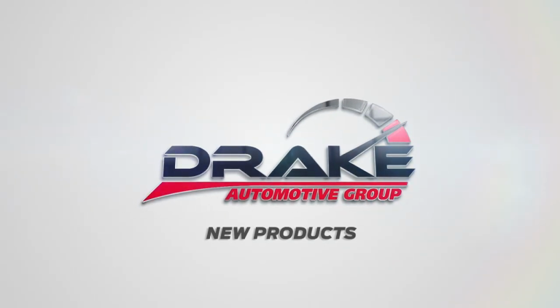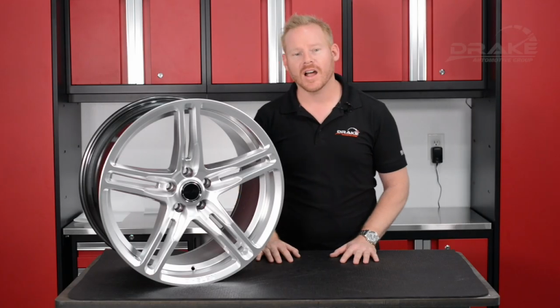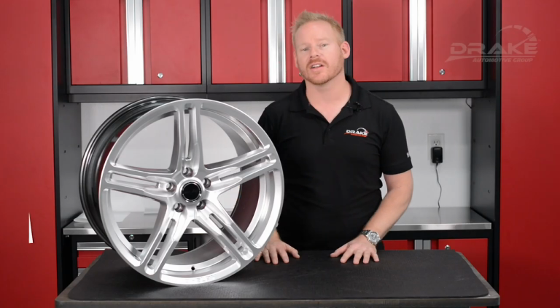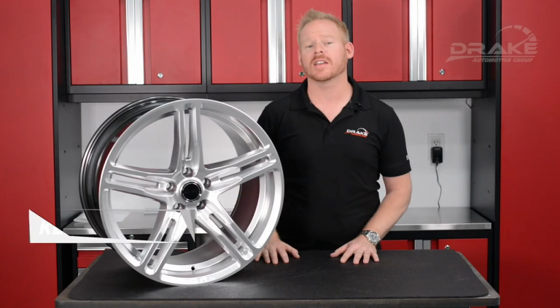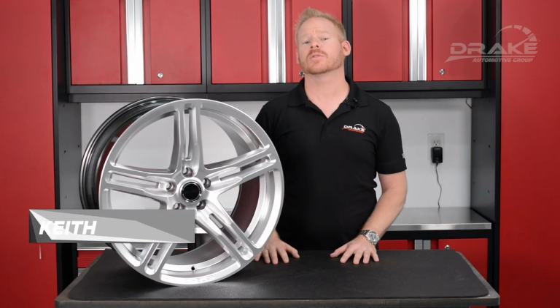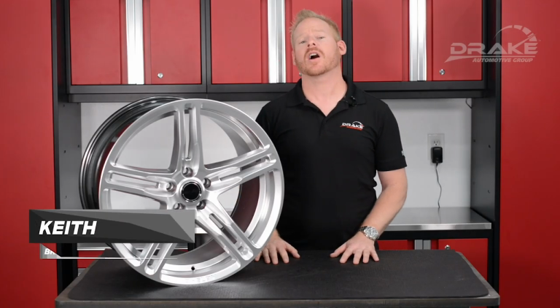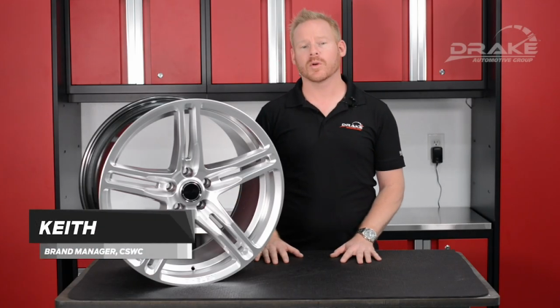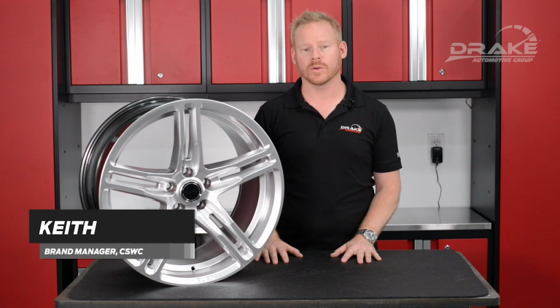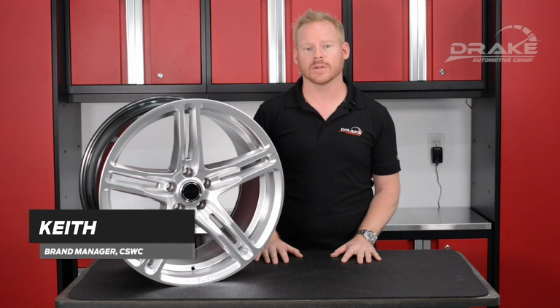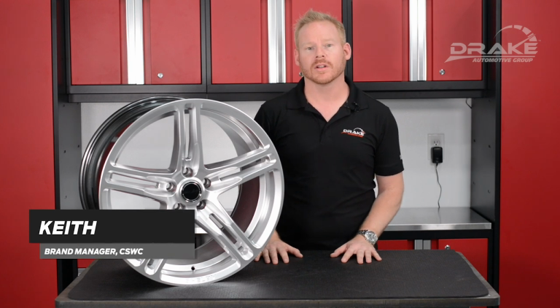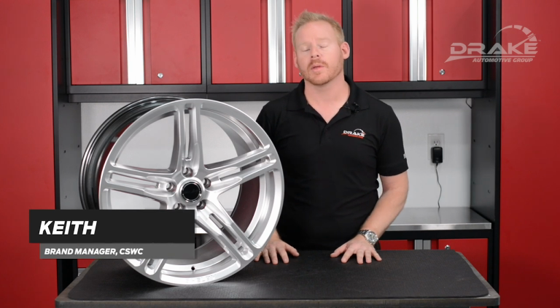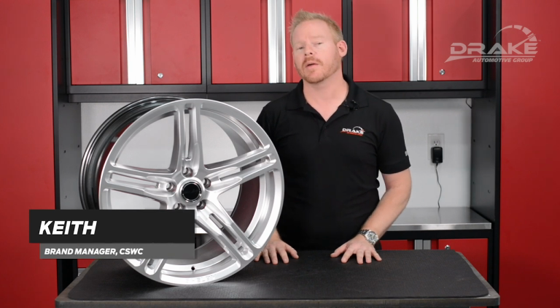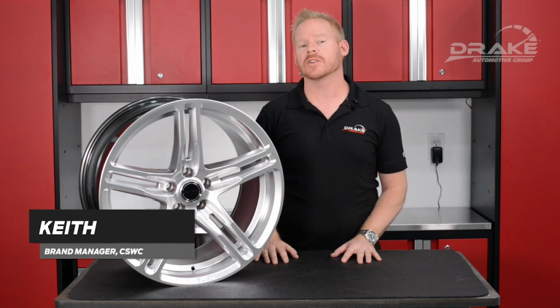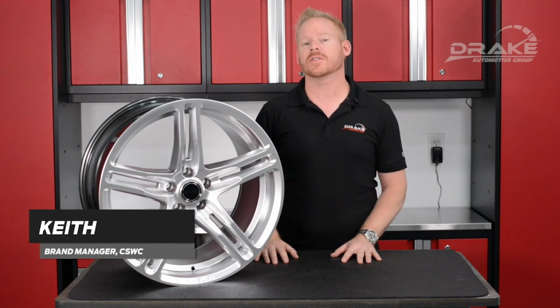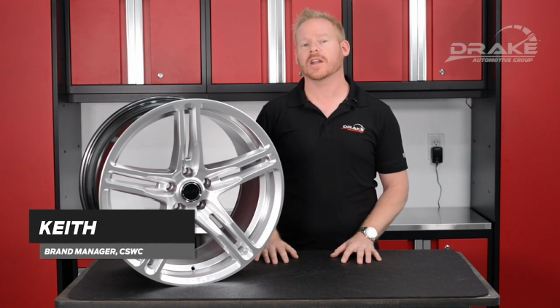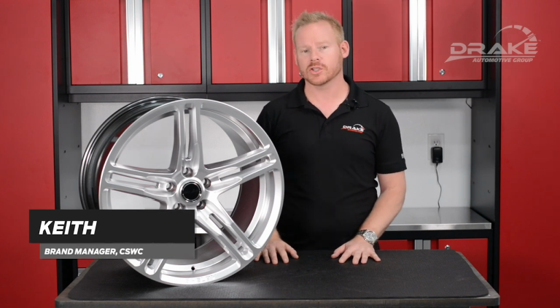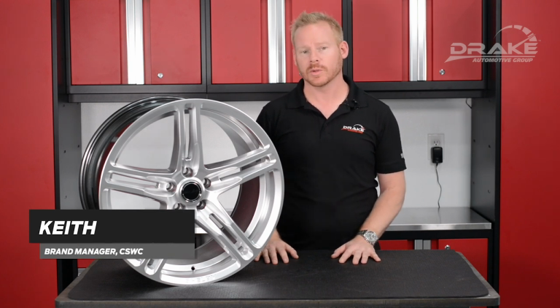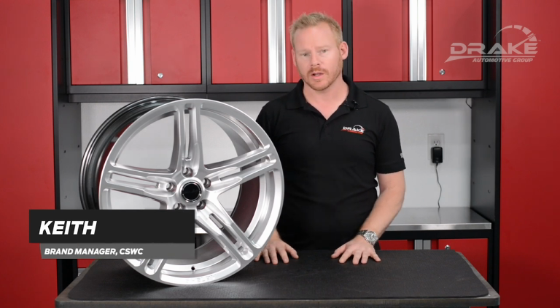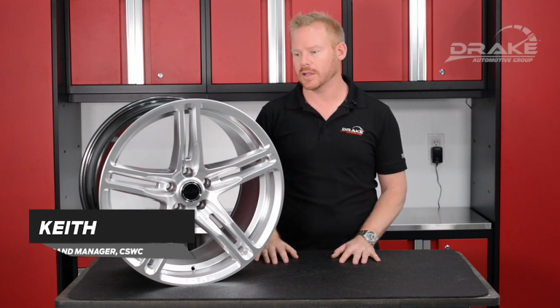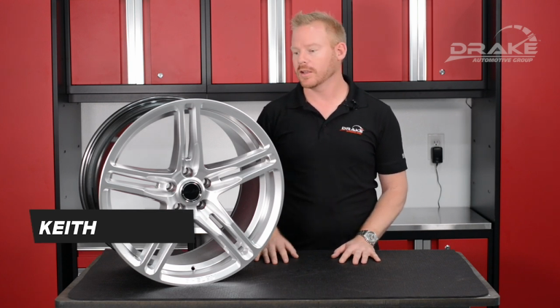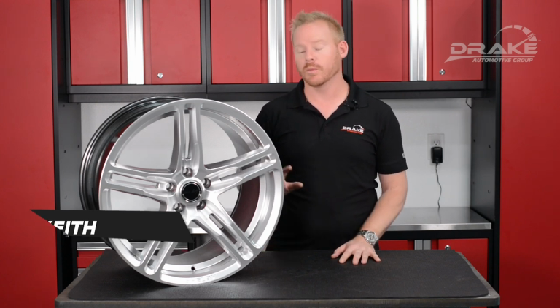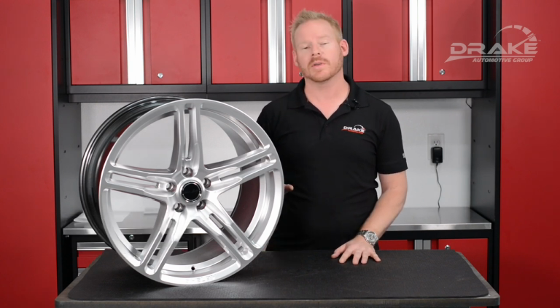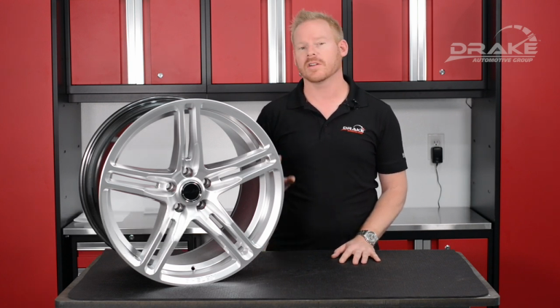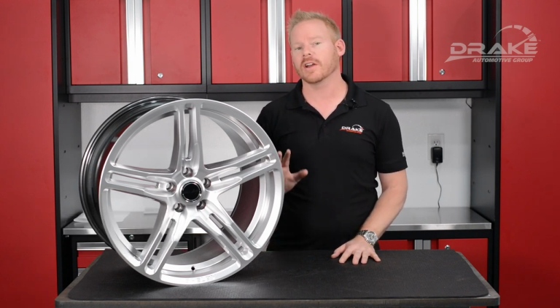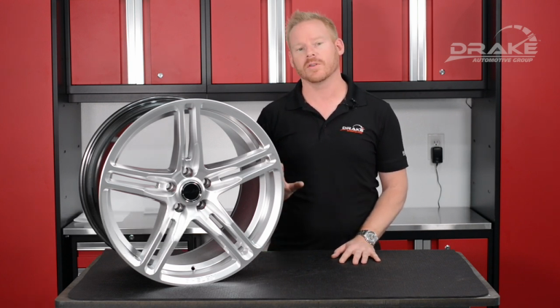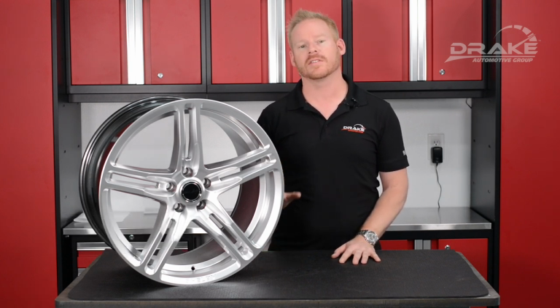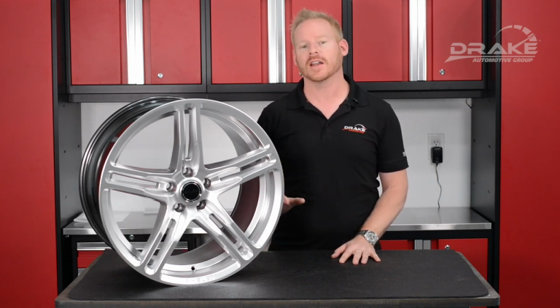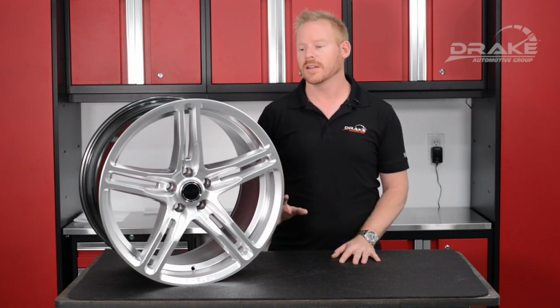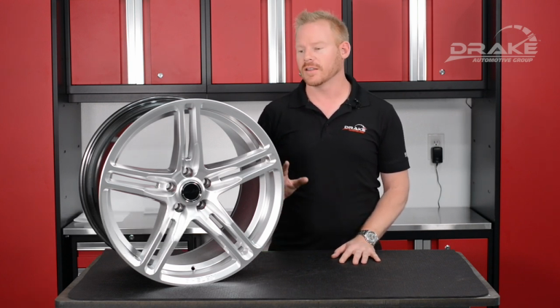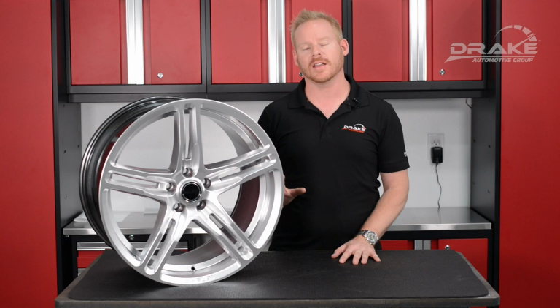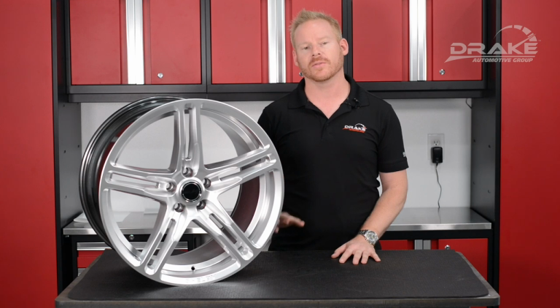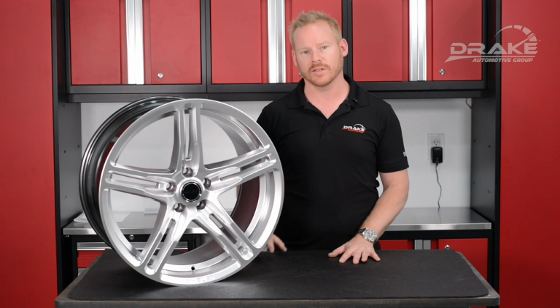Hi there, Keith with Drake Automotive Group. I am the brand manager for the Carroll Shelby Wheel Company, and with me is our very first design, the CS14.